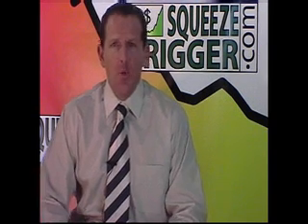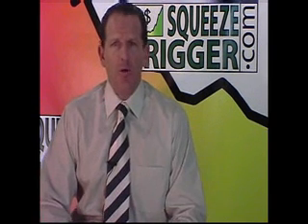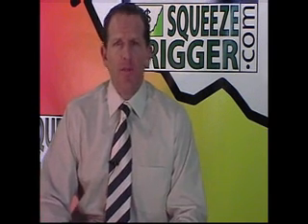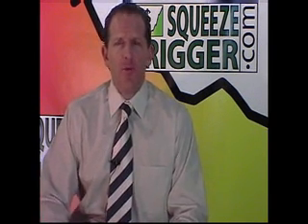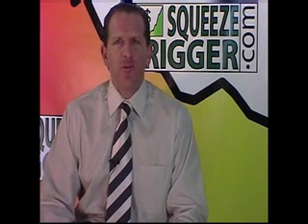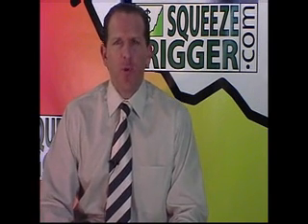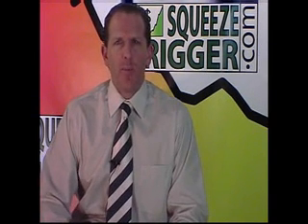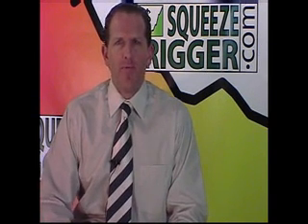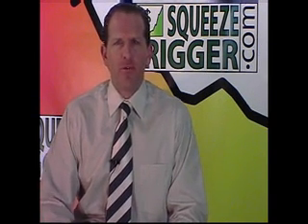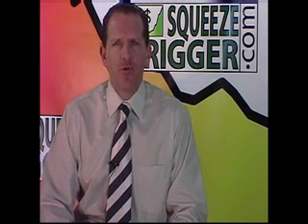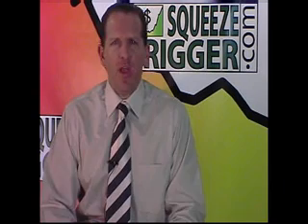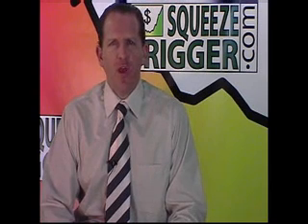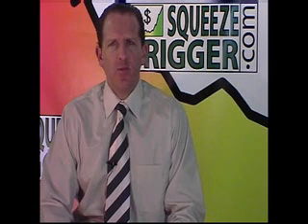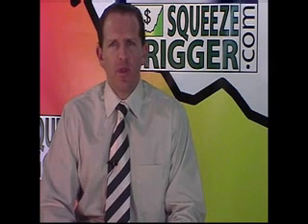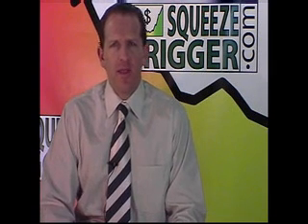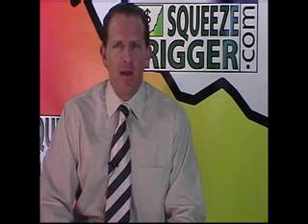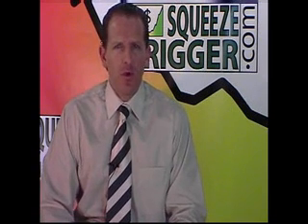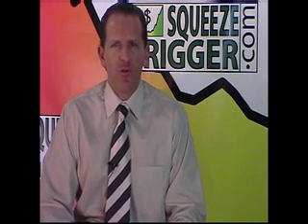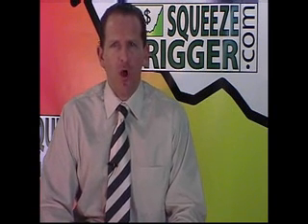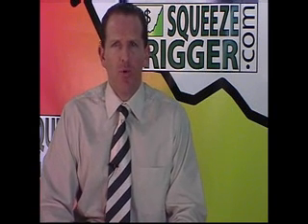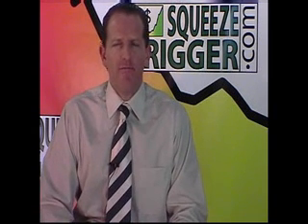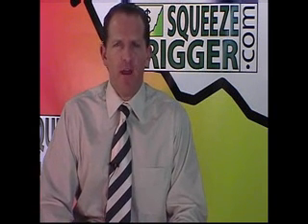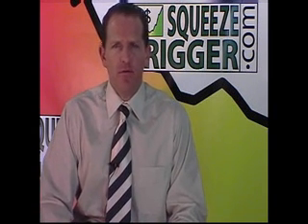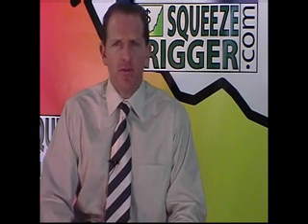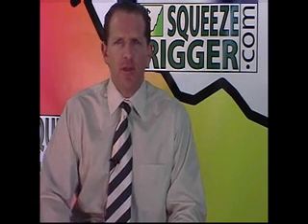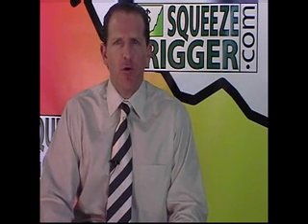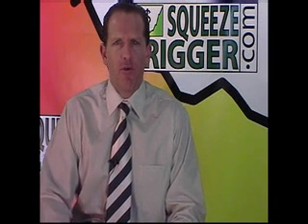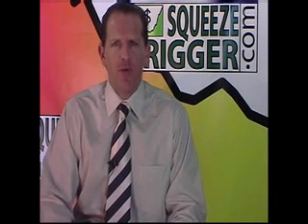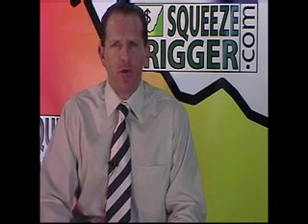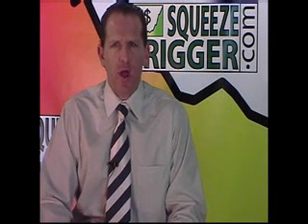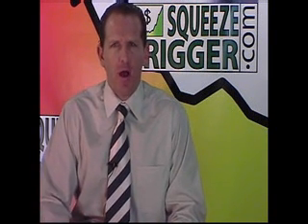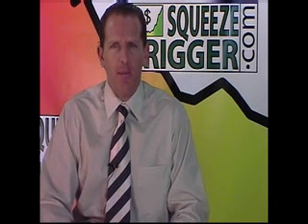Welcome to the Squeeze Trigger Report for Tuesday, January 9th. I'm your host, Tom Ronk, founder and CEO of Squeezetrigger.com.